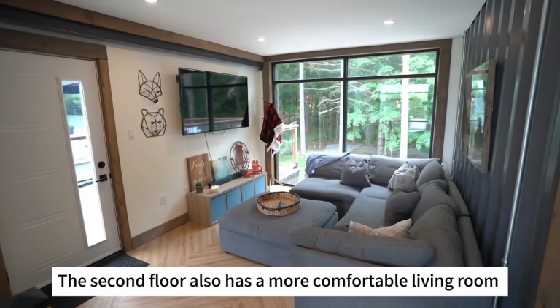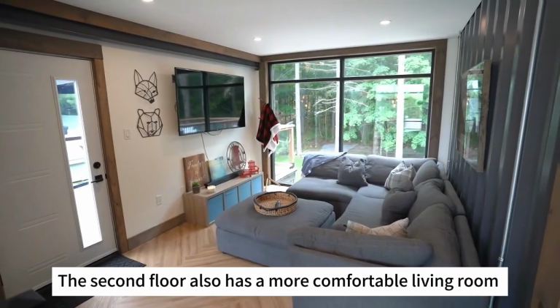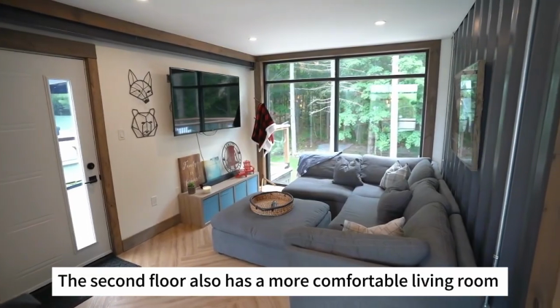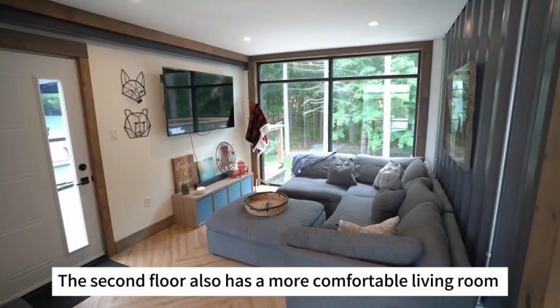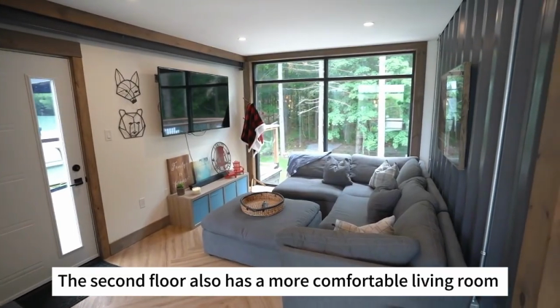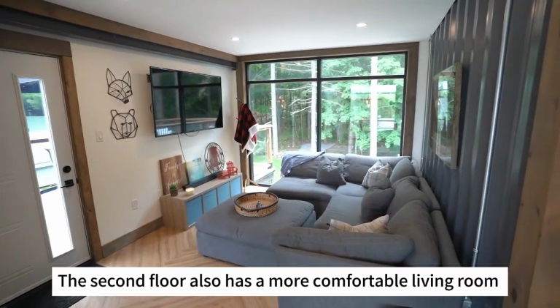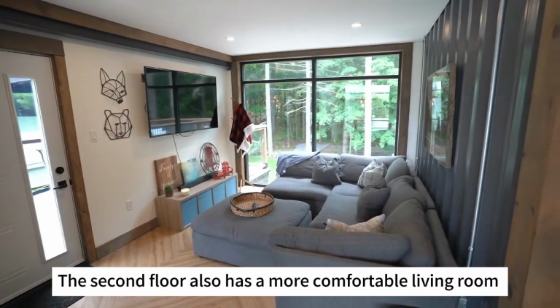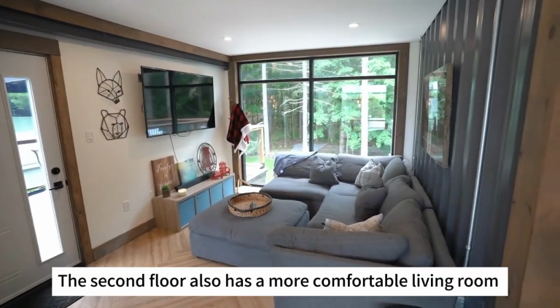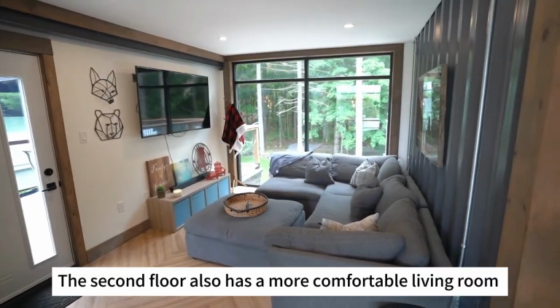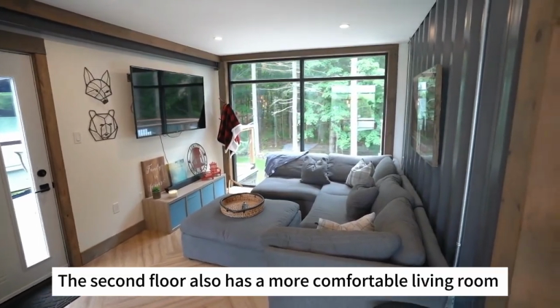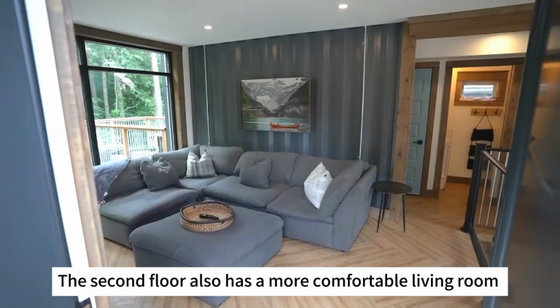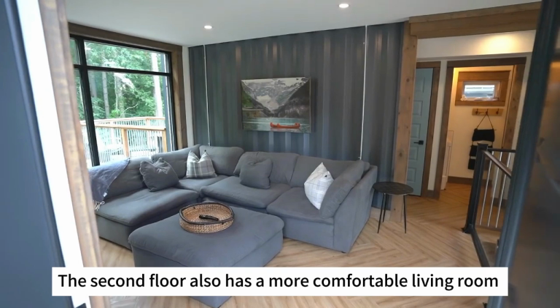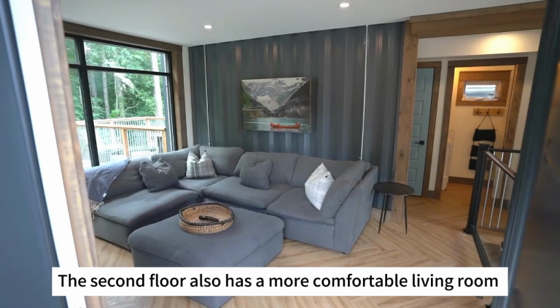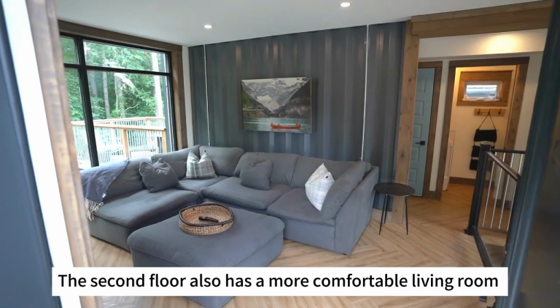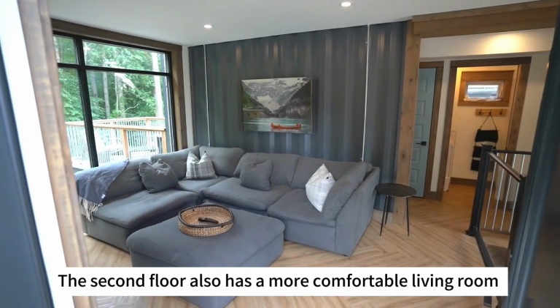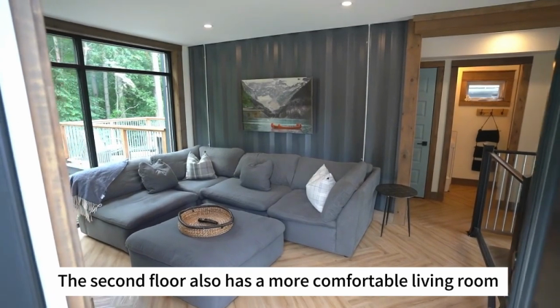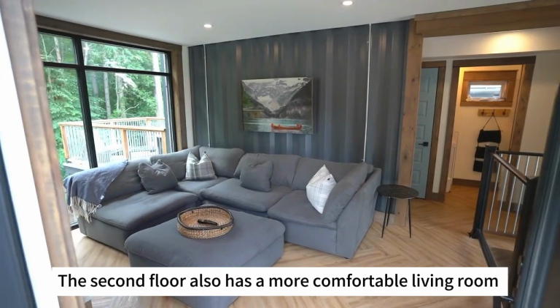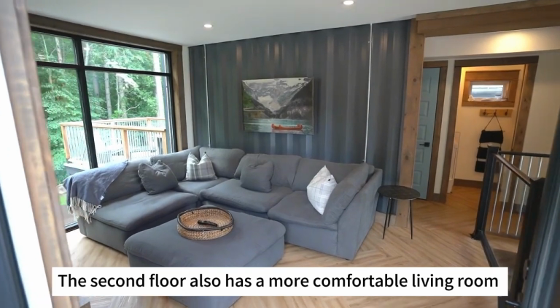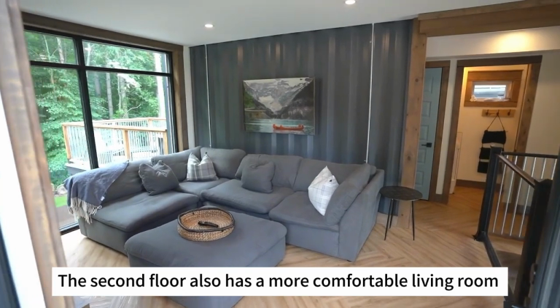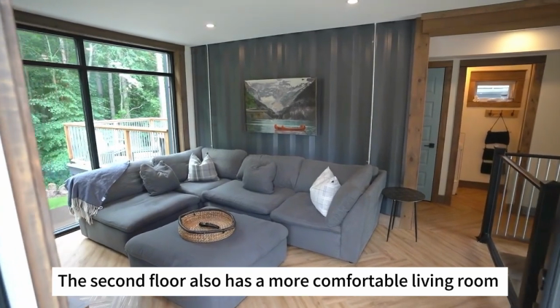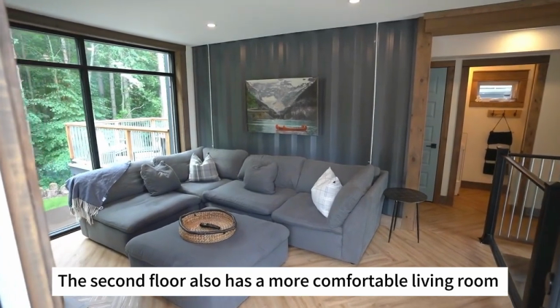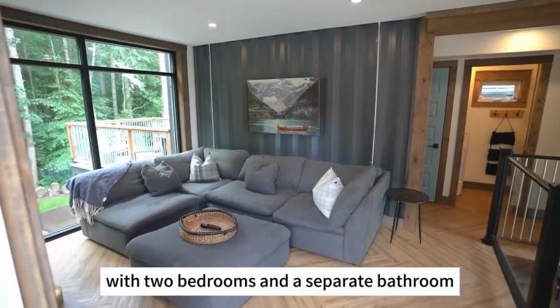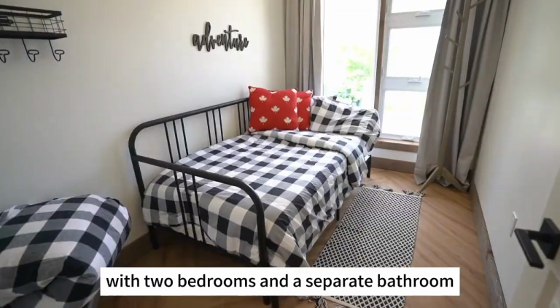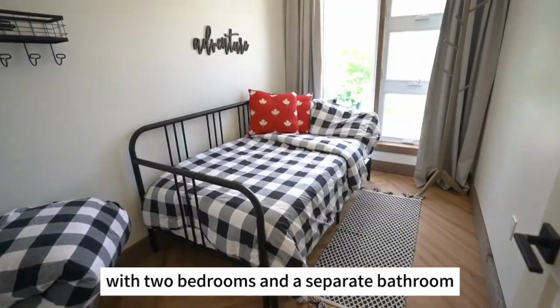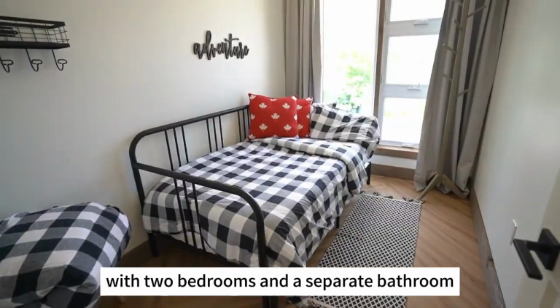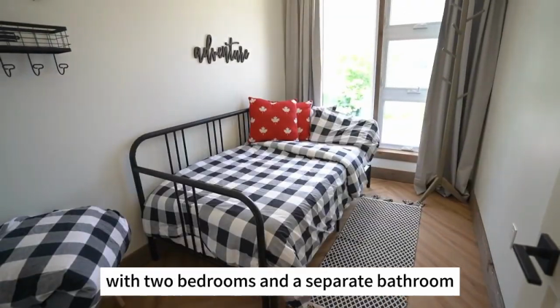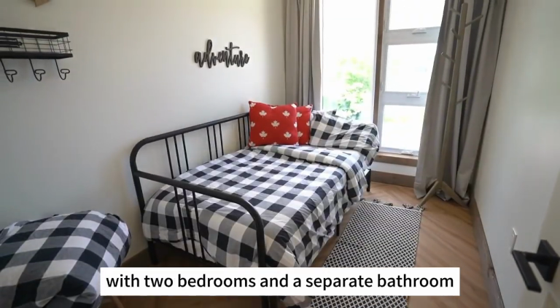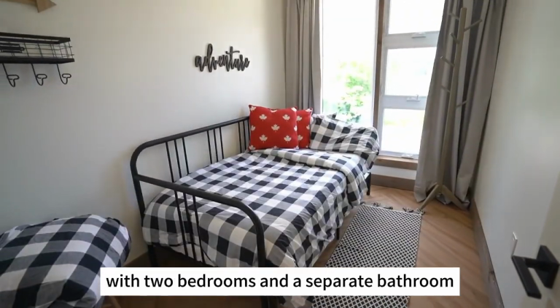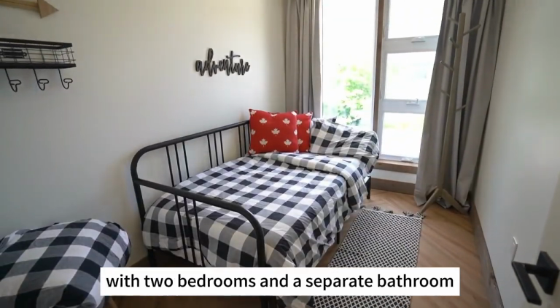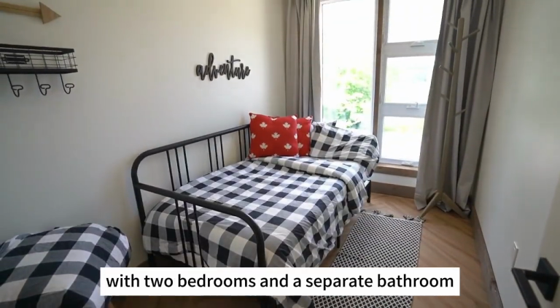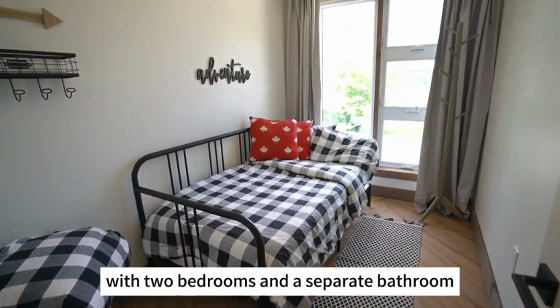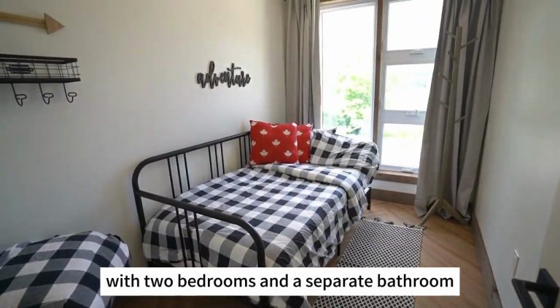The second floor also has a more comfortable living room with two bedrooms and a separate bathroom.